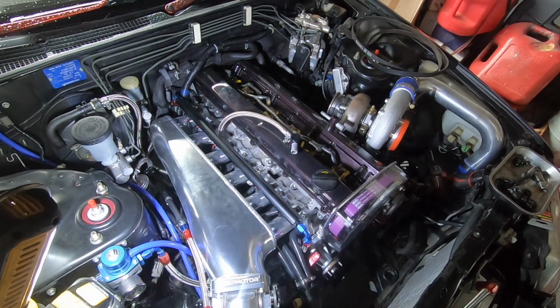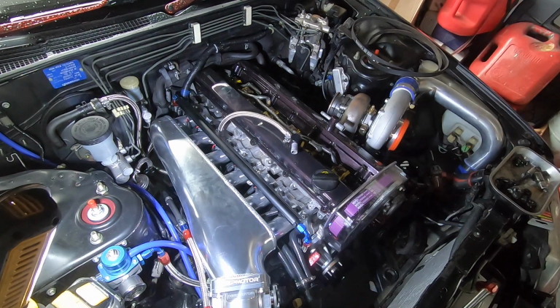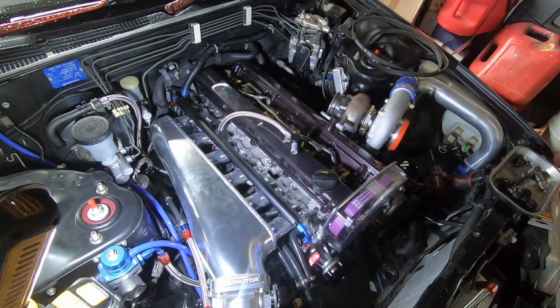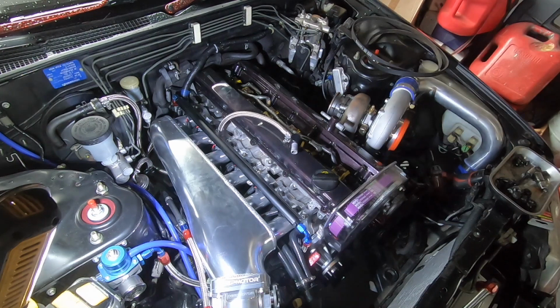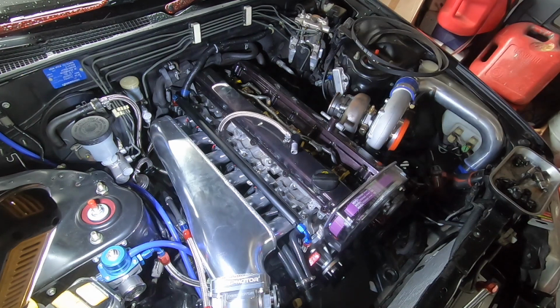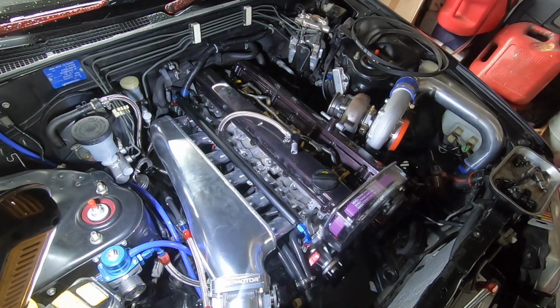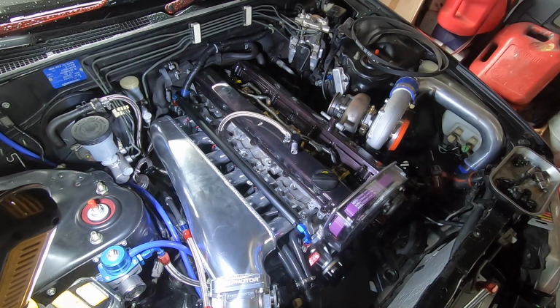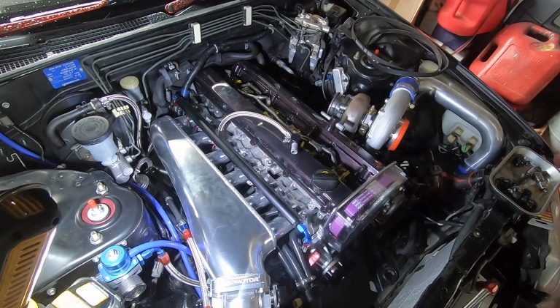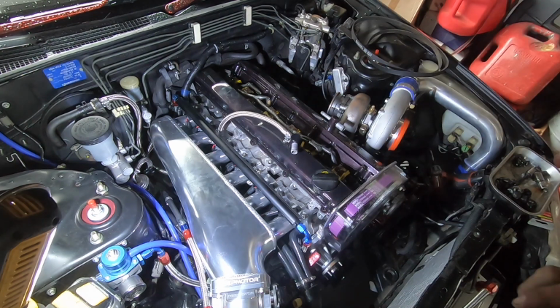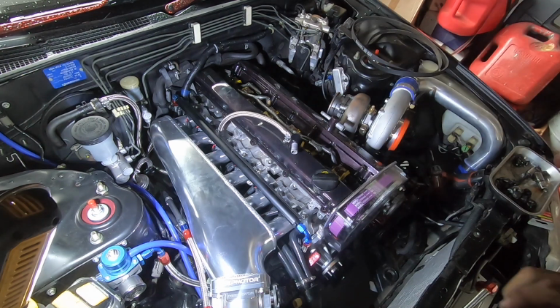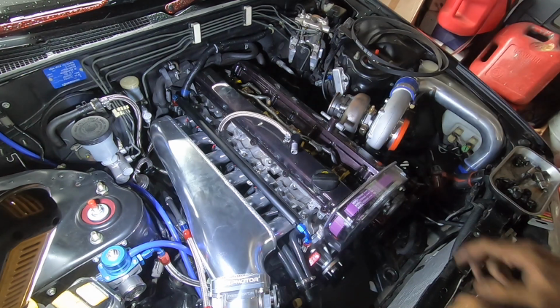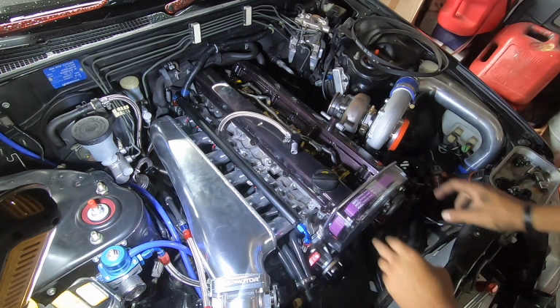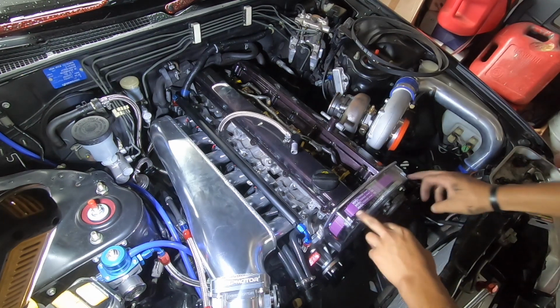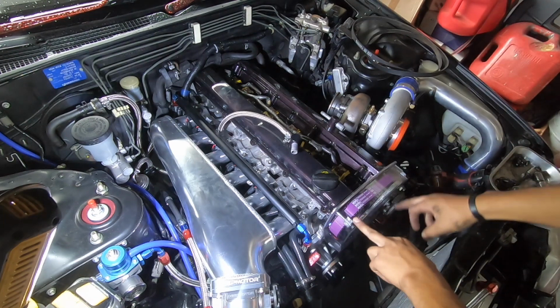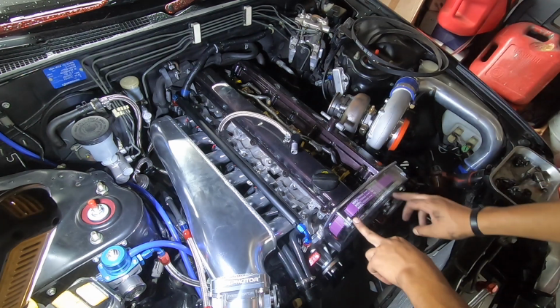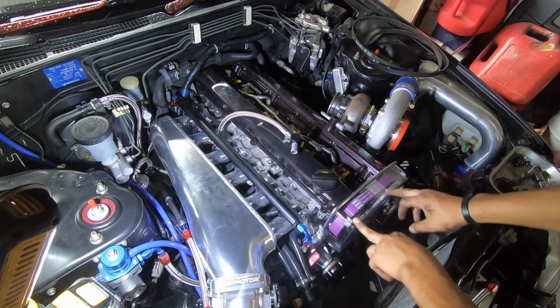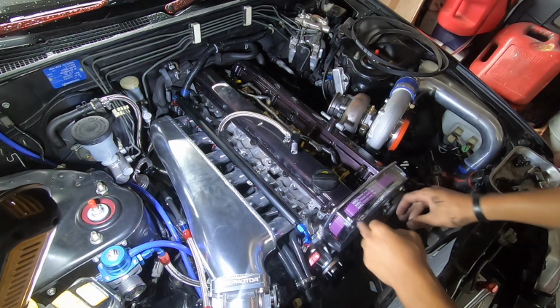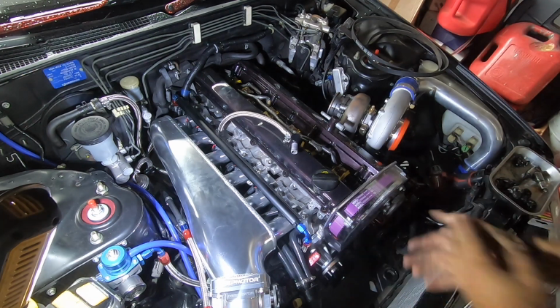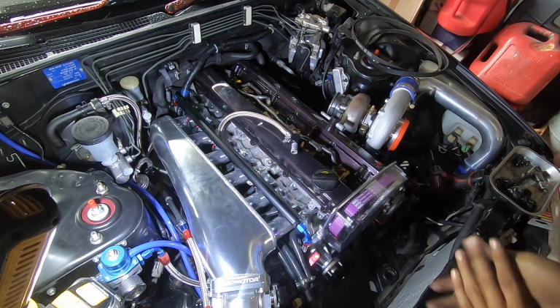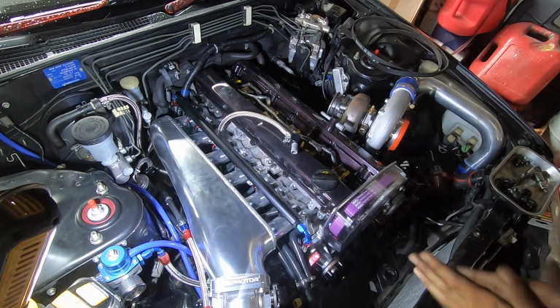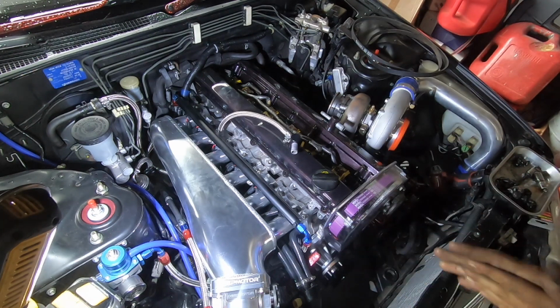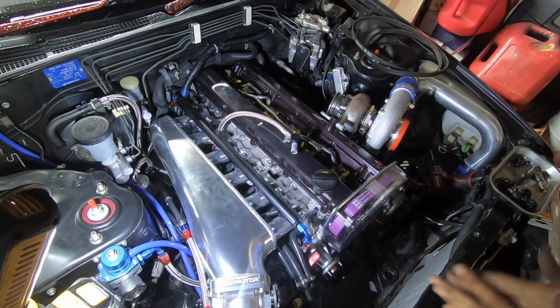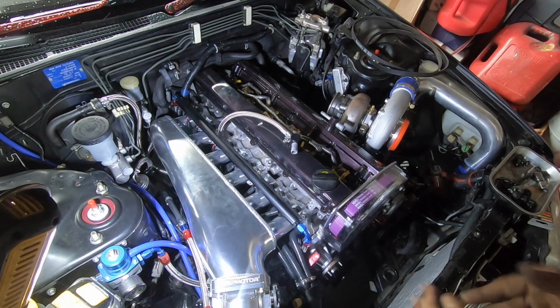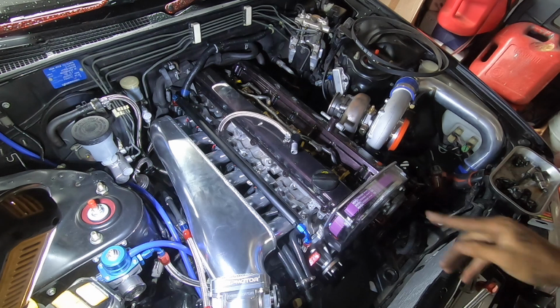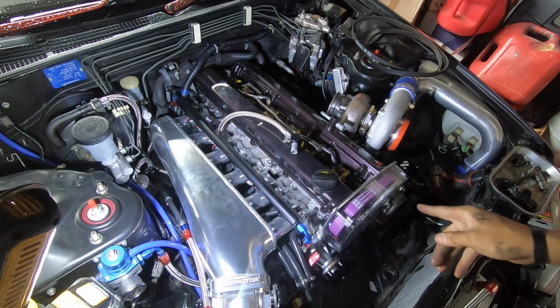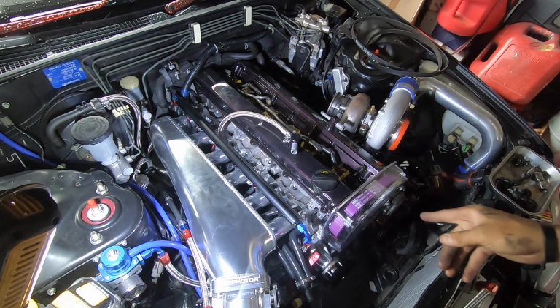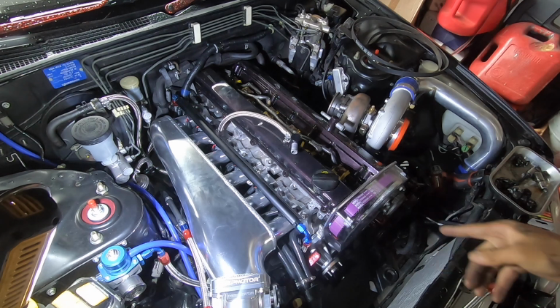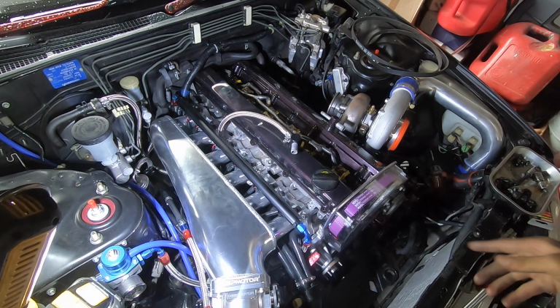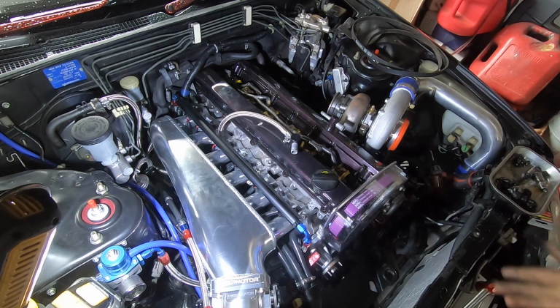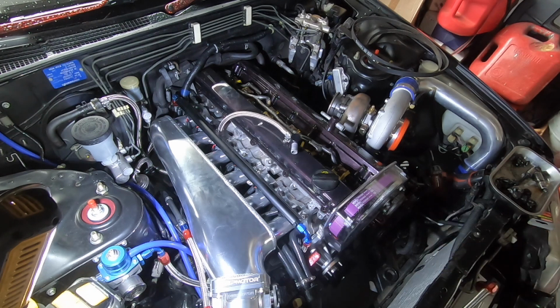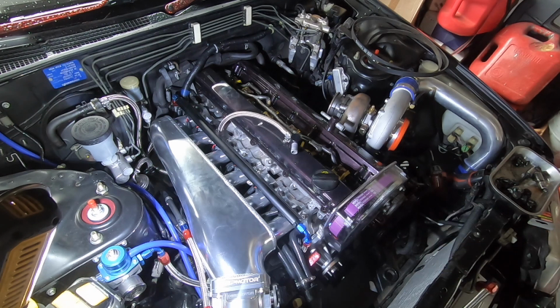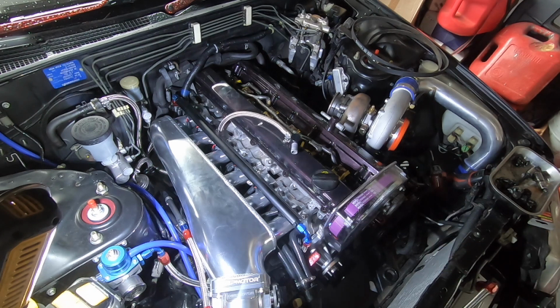Before I take them off I want to take off the timing cover, get that out of the way, and let's do that.